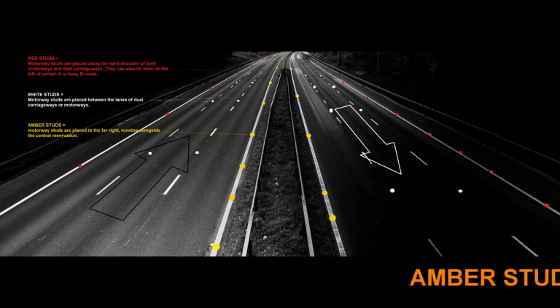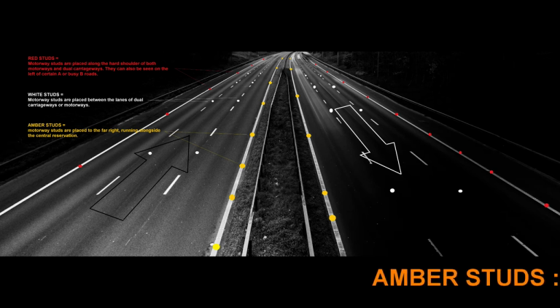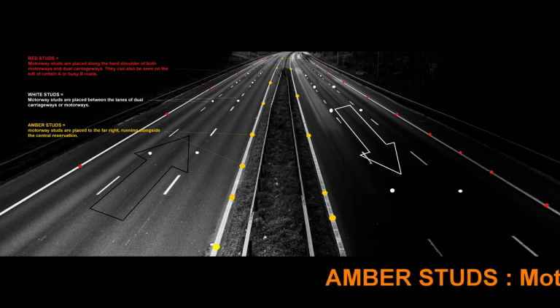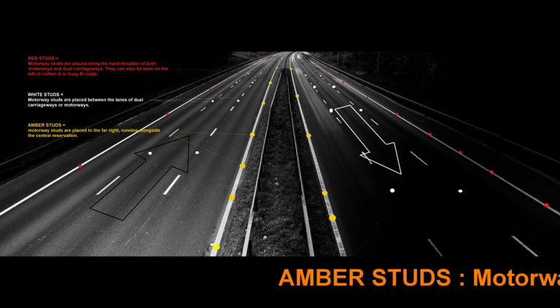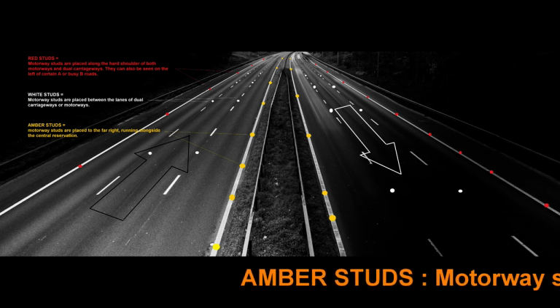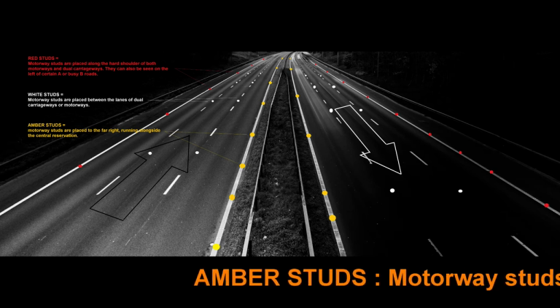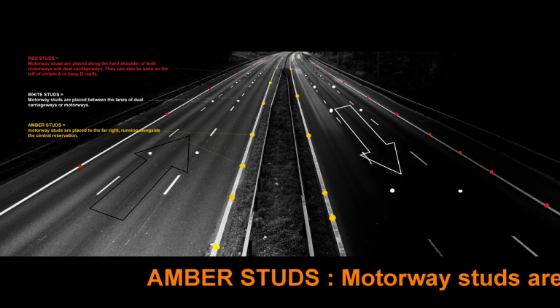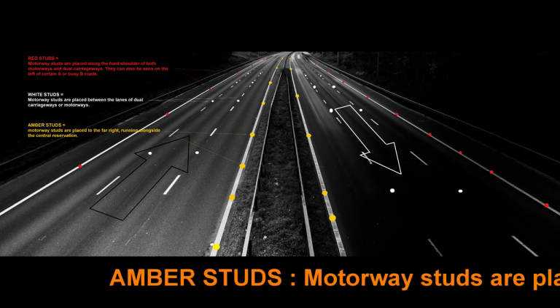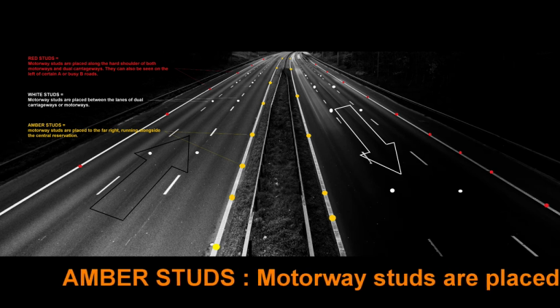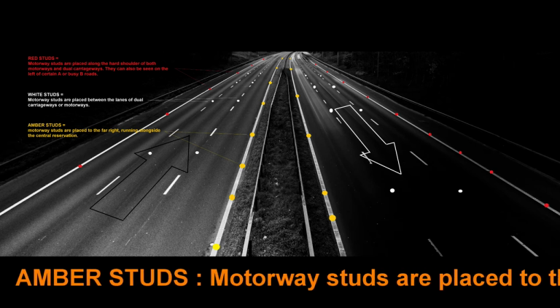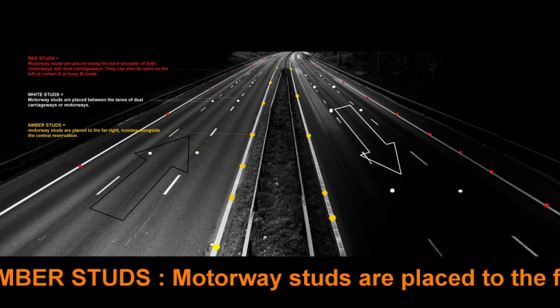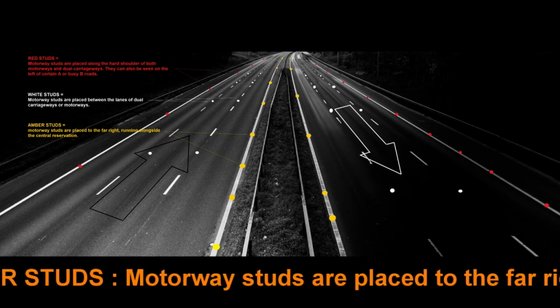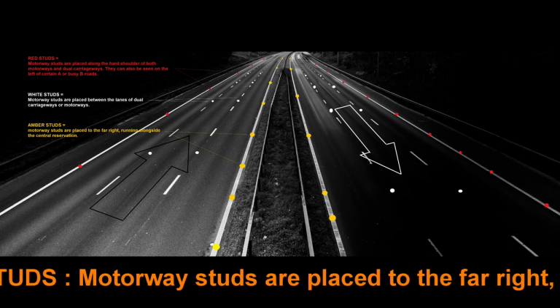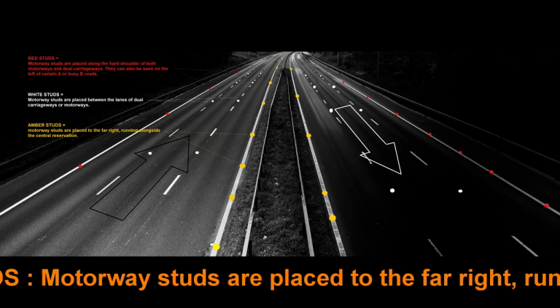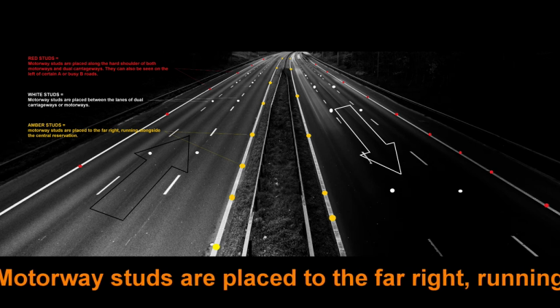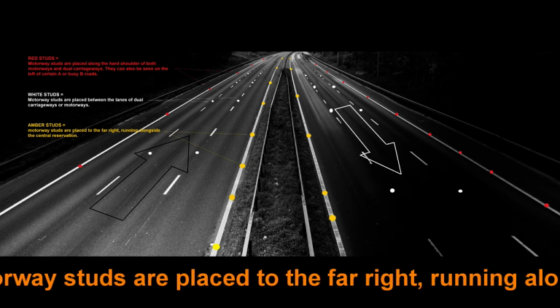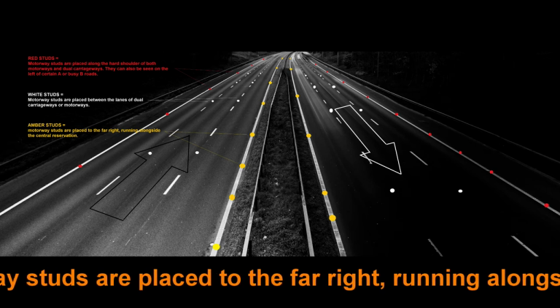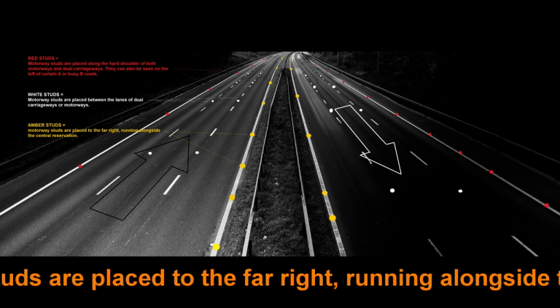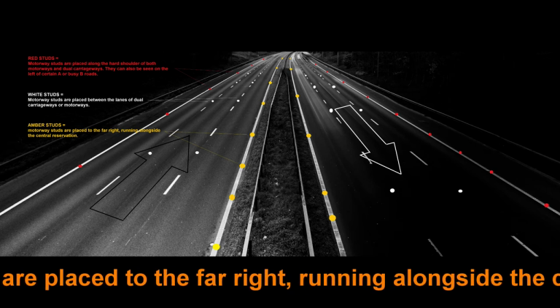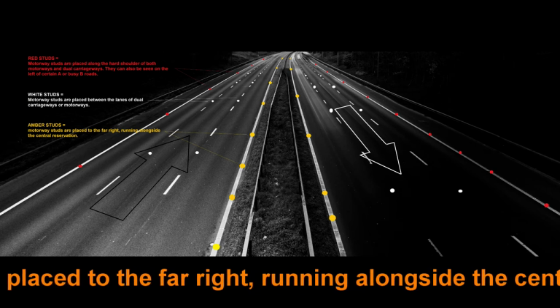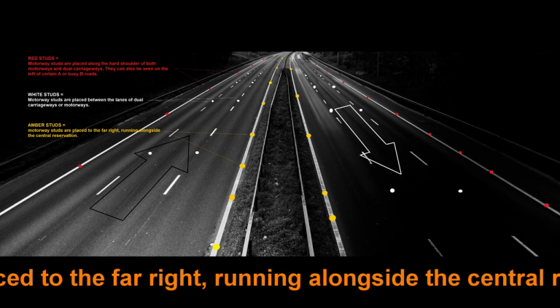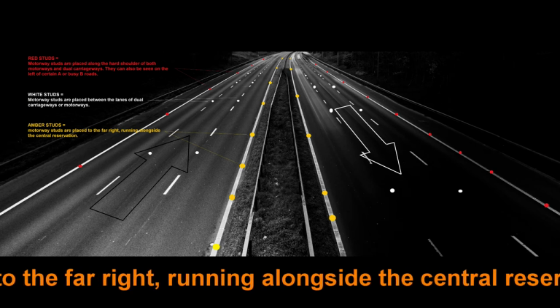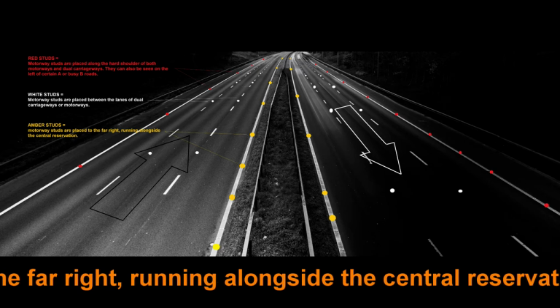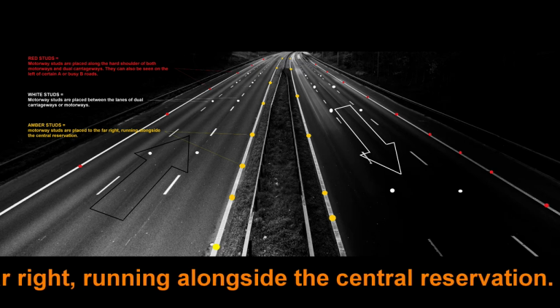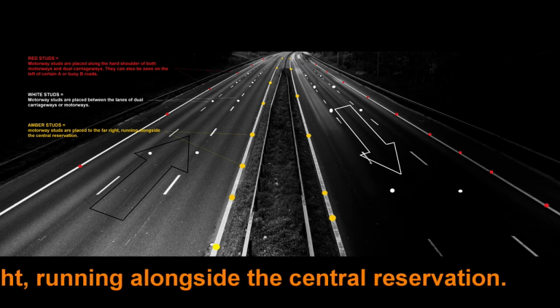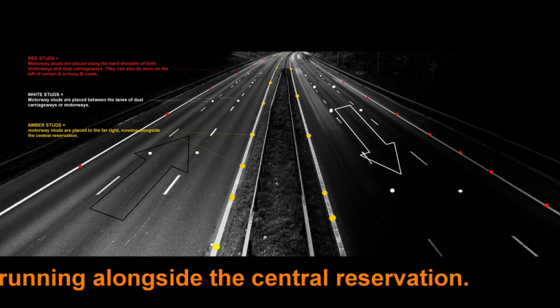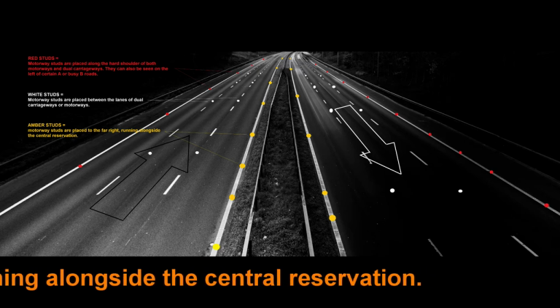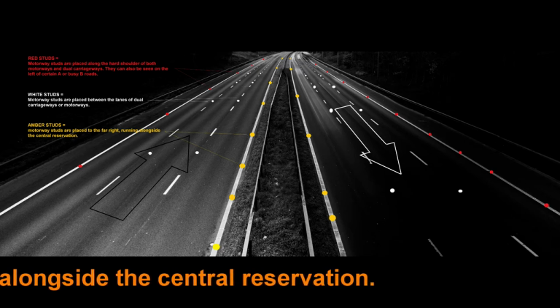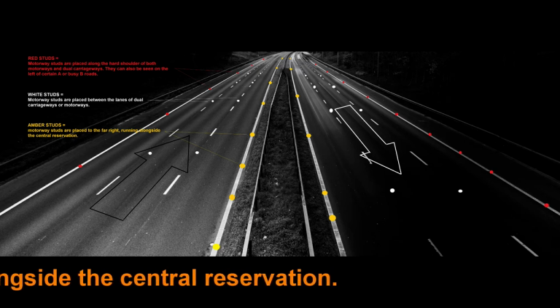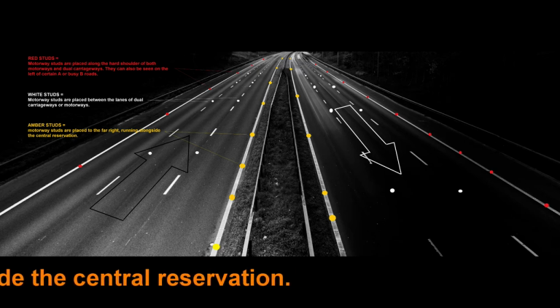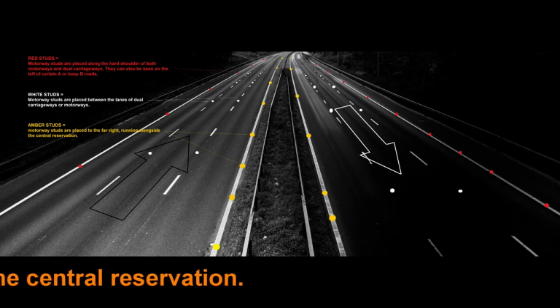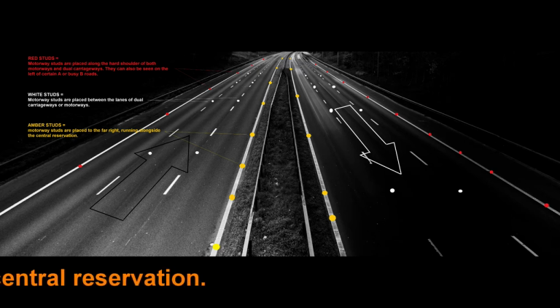Amber studs. Motorway studs are placed to the far right, running alongside the central reservation.